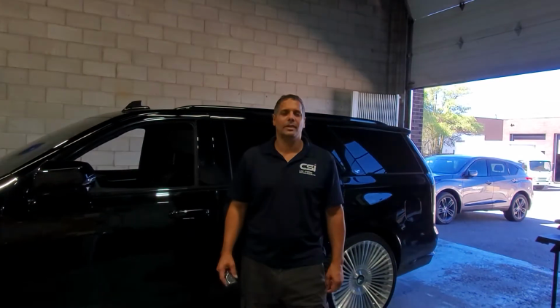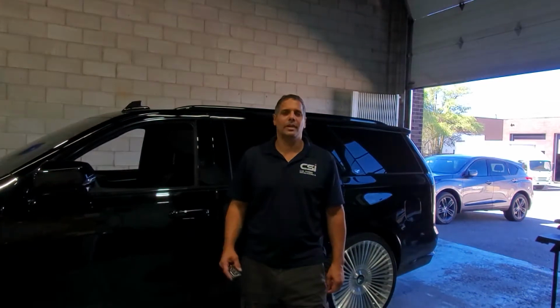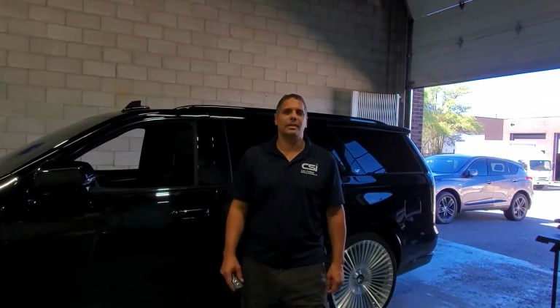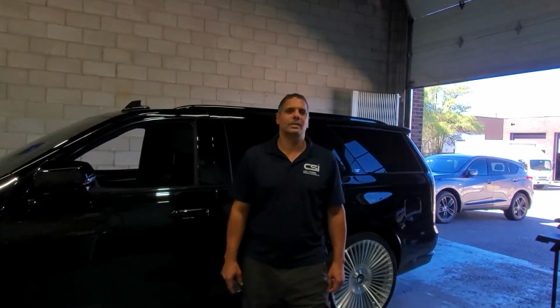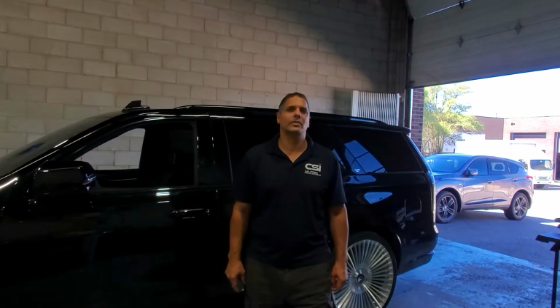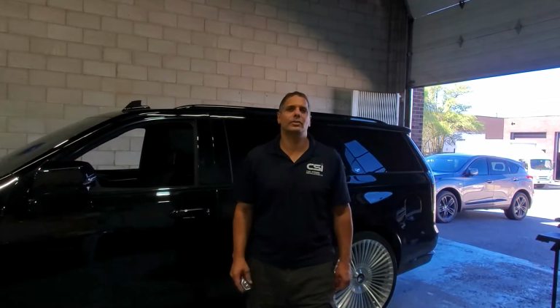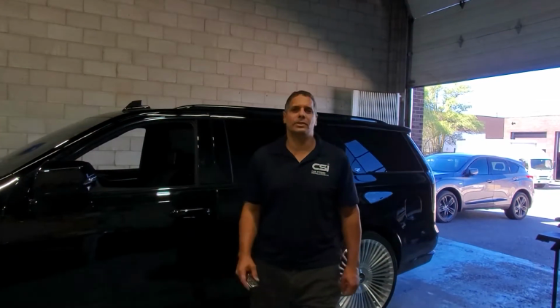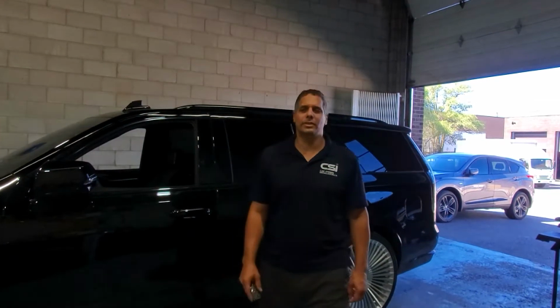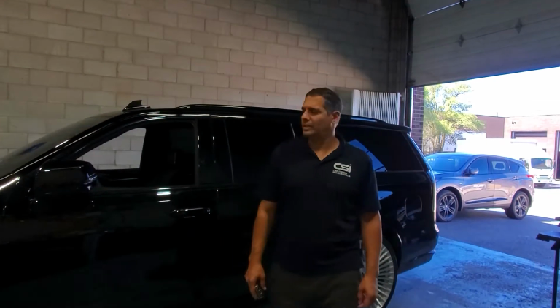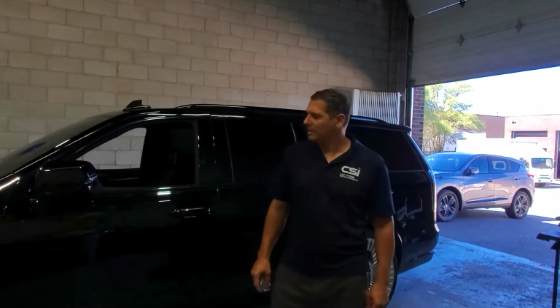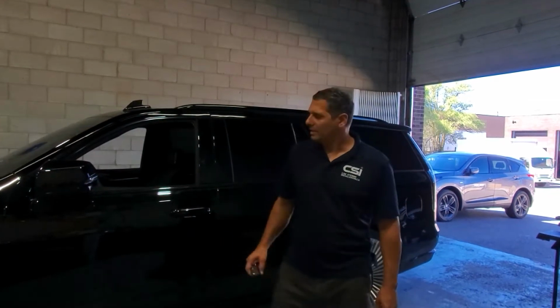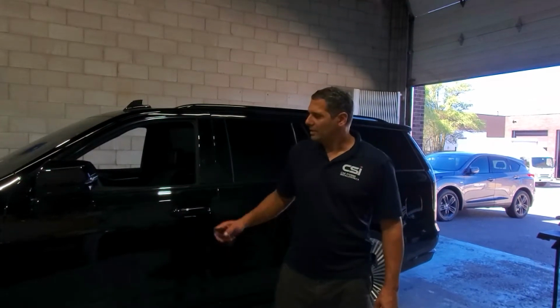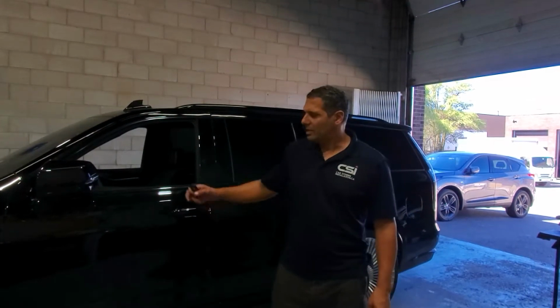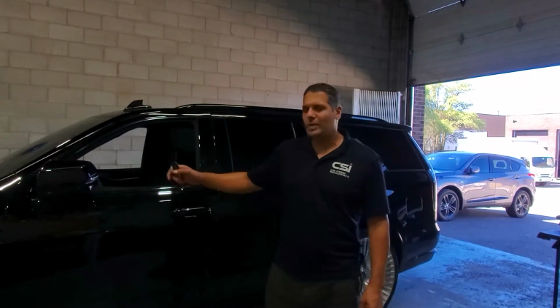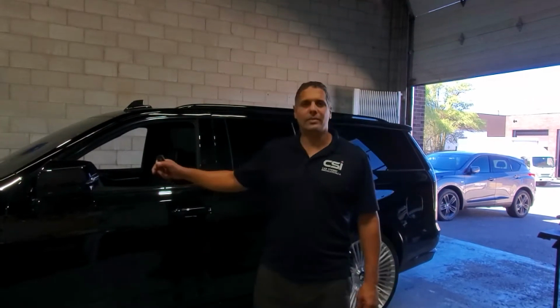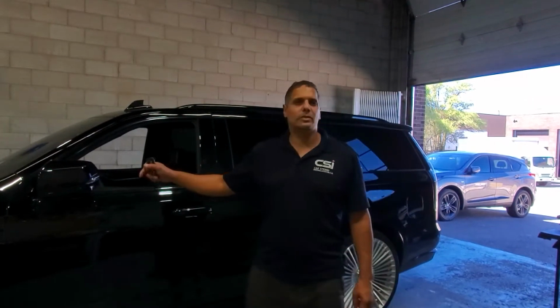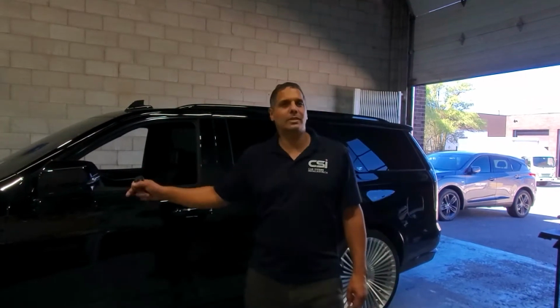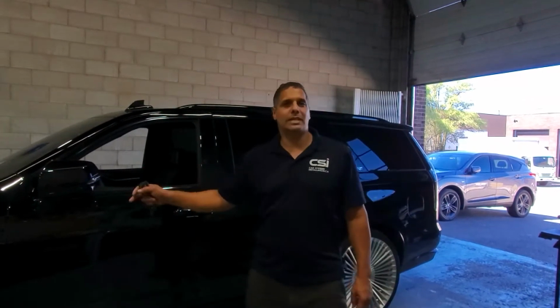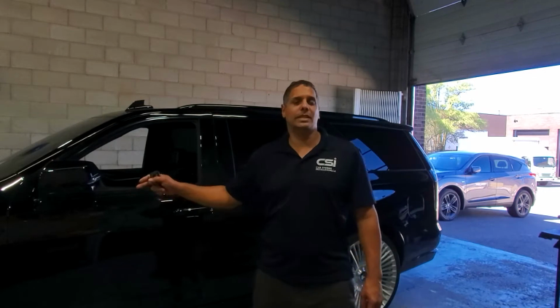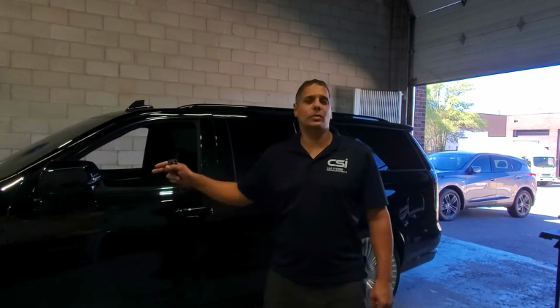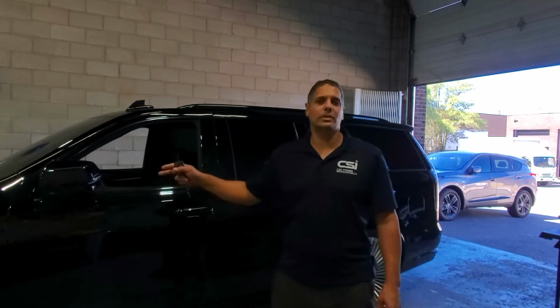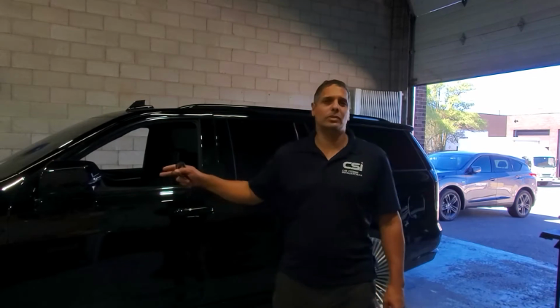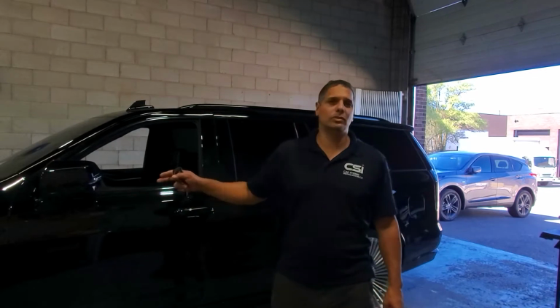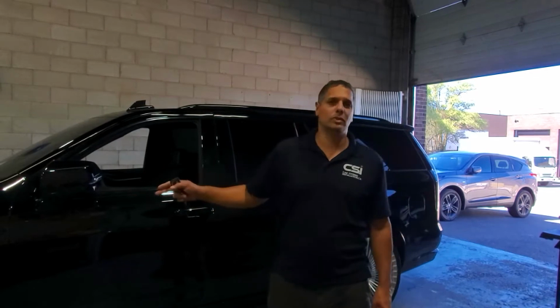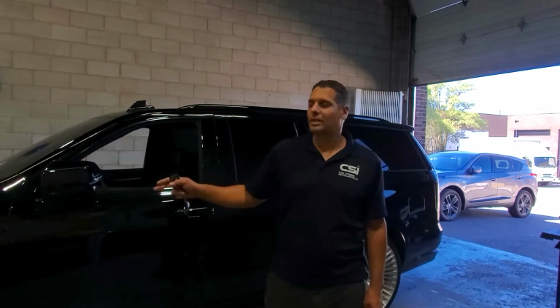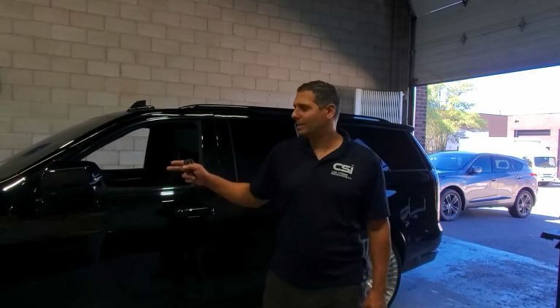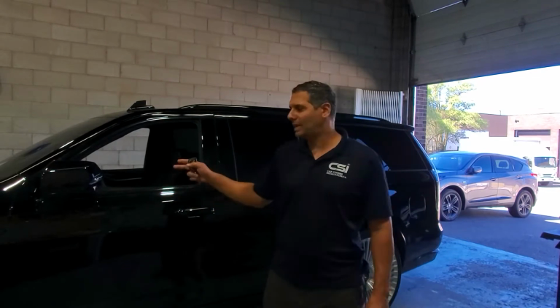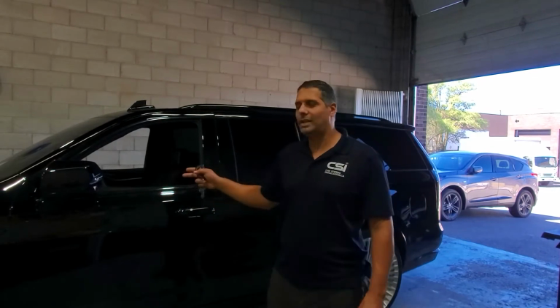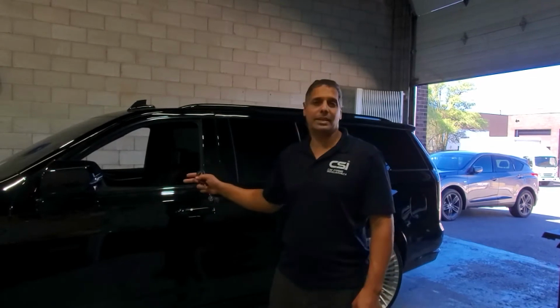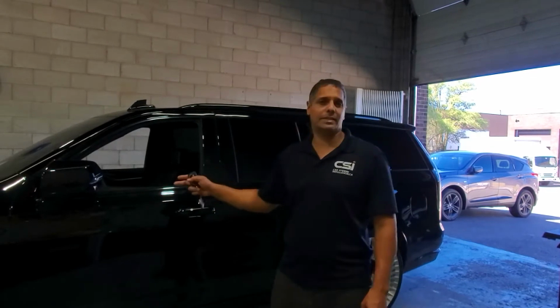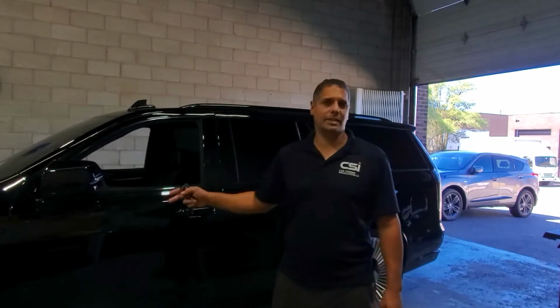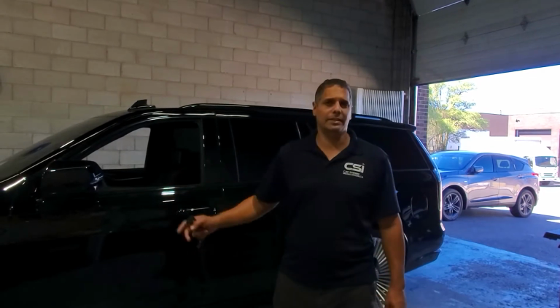Hi guys, thank you for joining us today. Today we have a 2022 Cadillac Escalade.